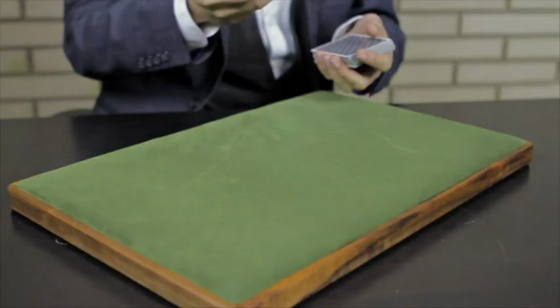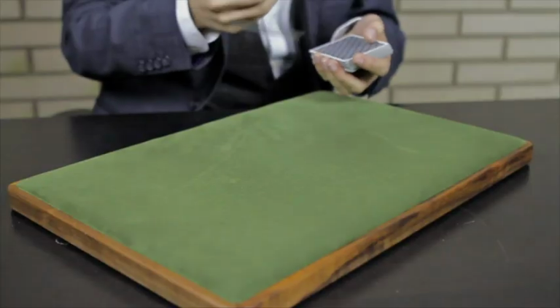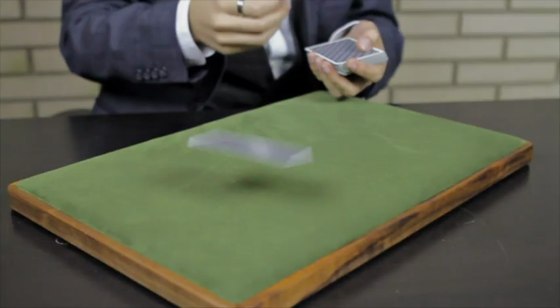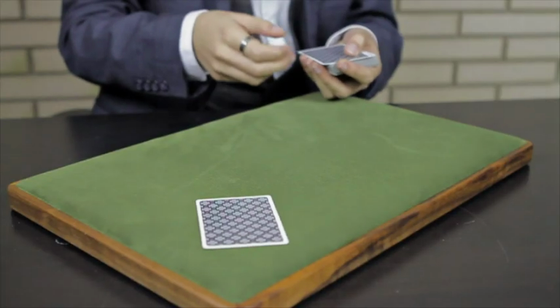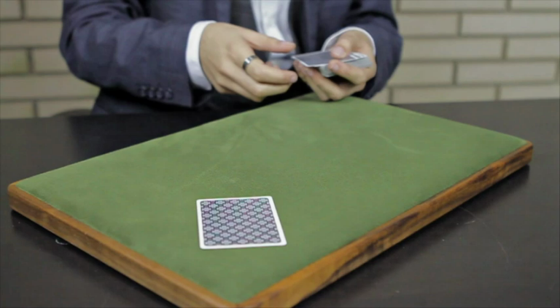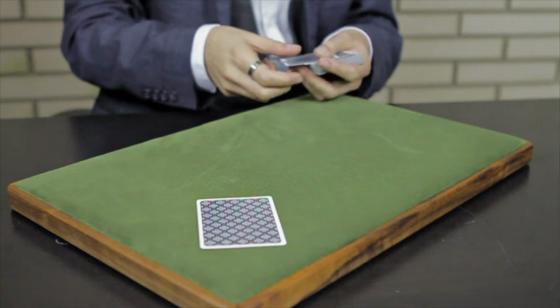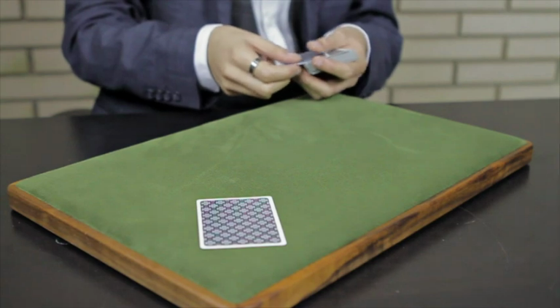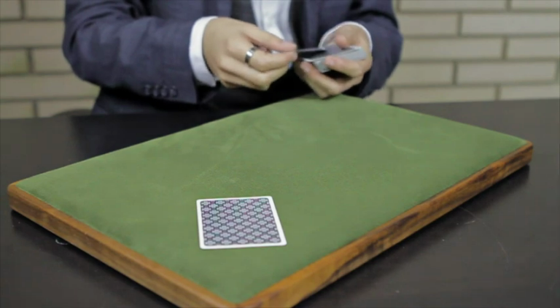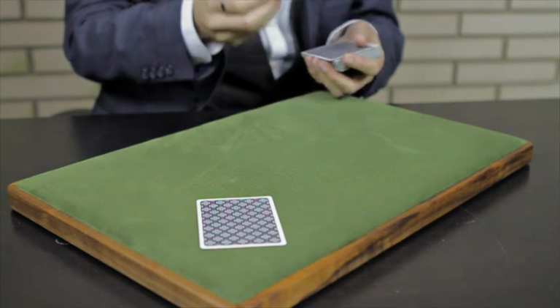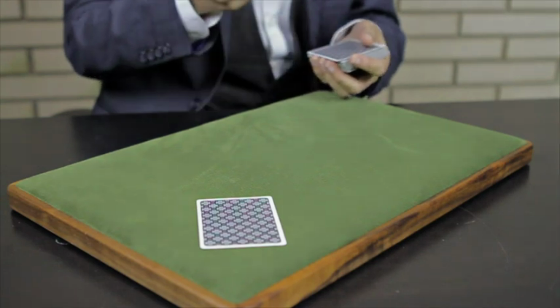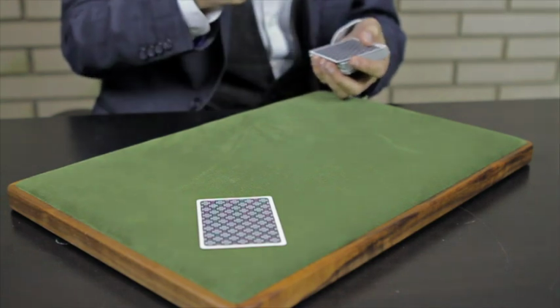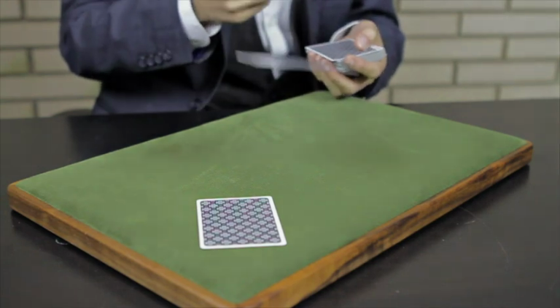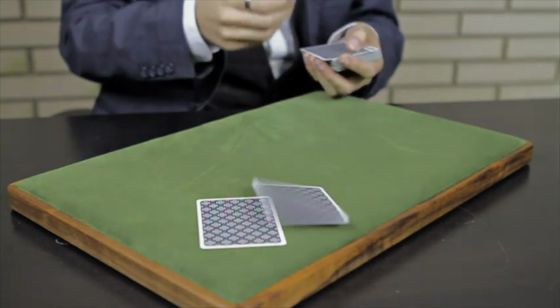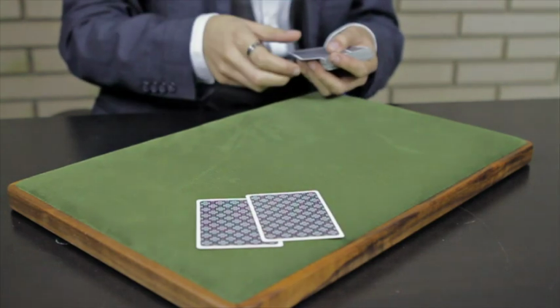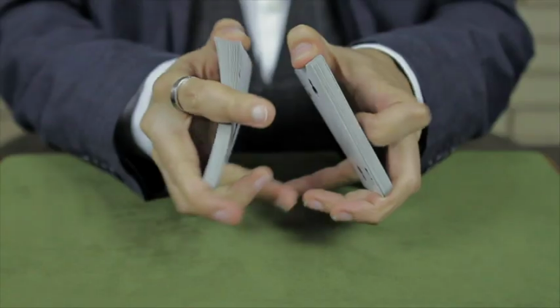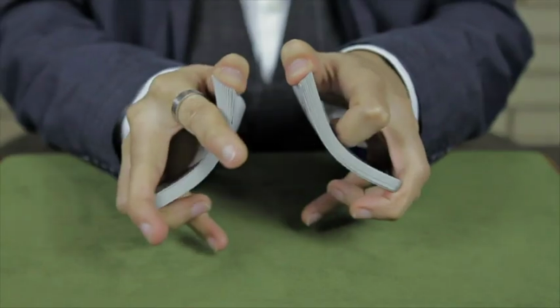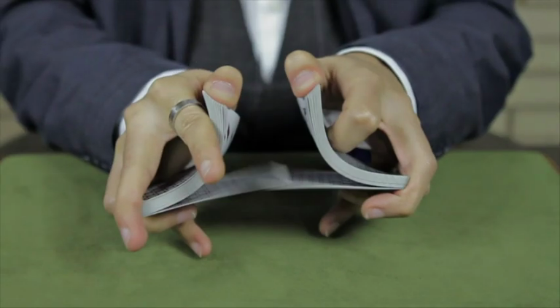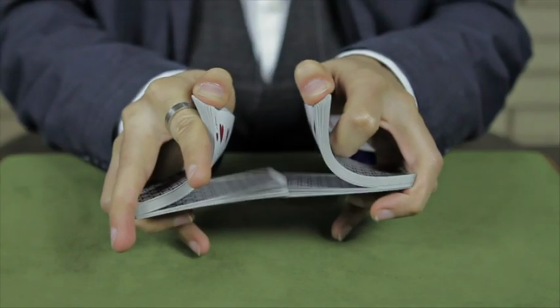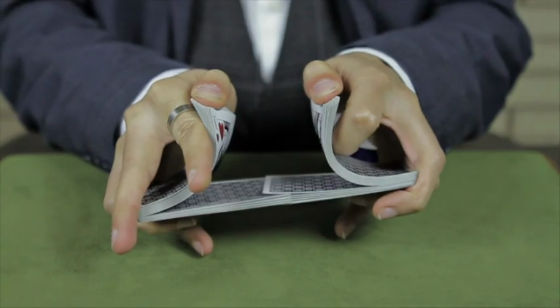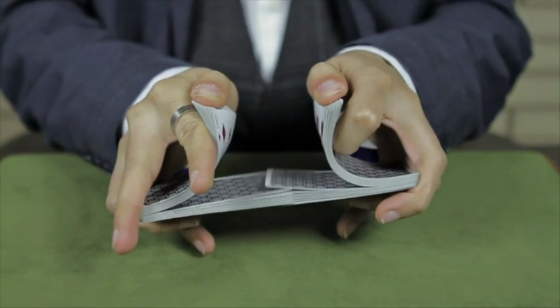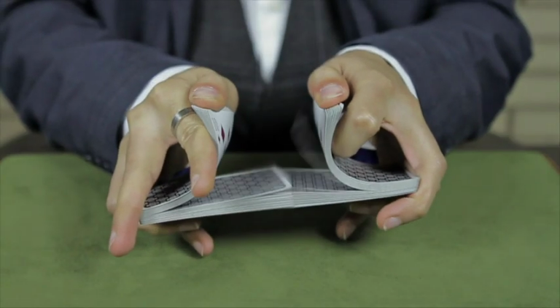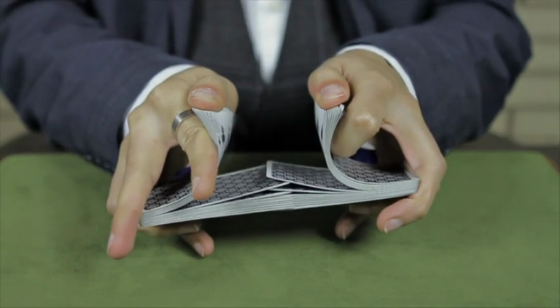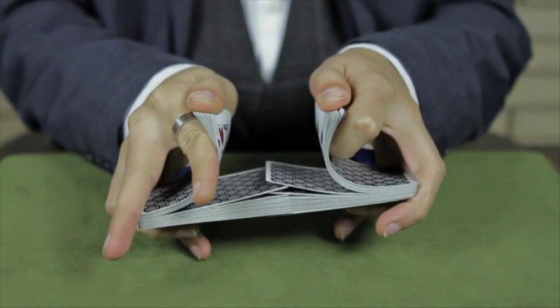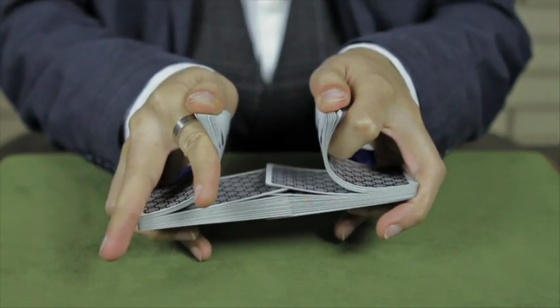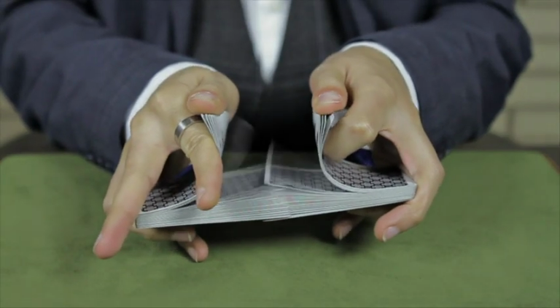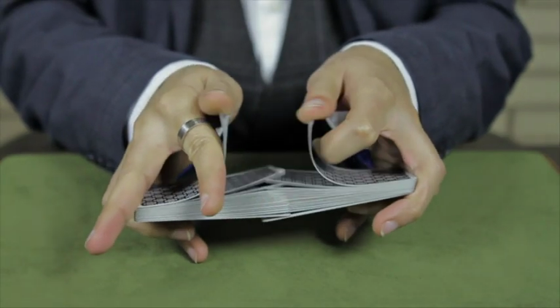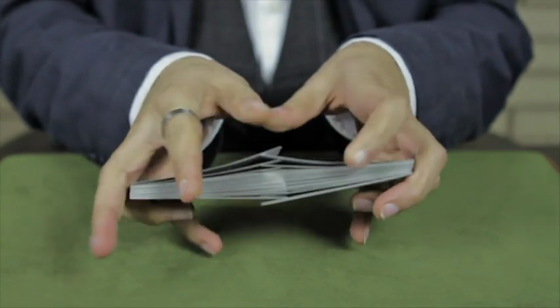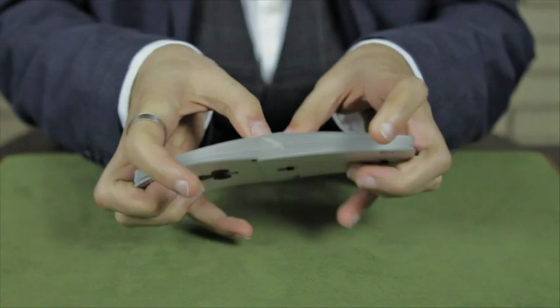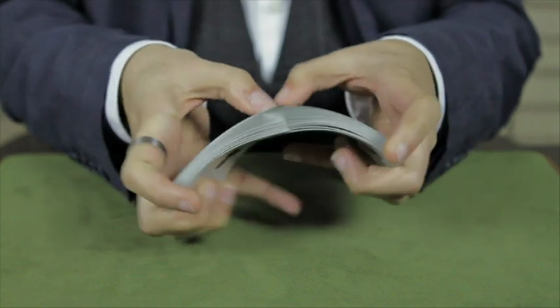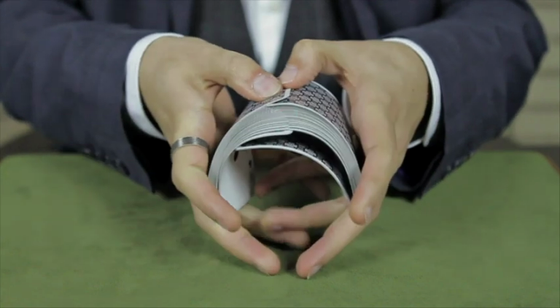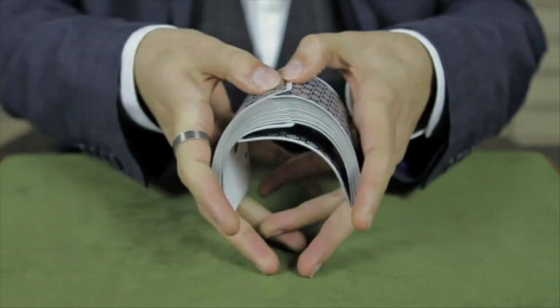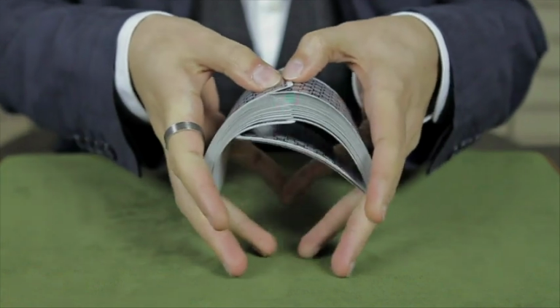This provides the smooth spreads, fans, and shuffles. Our goal is to create harmony between the card and the carditioner.